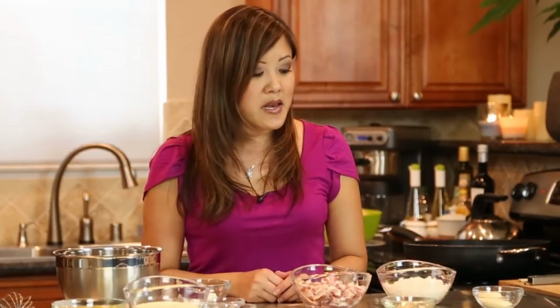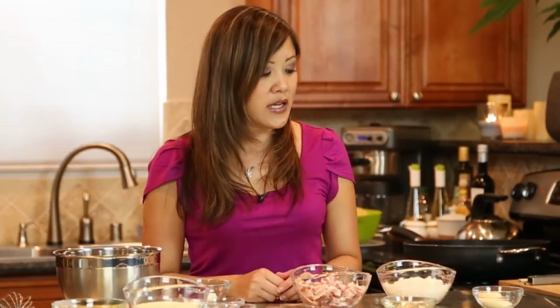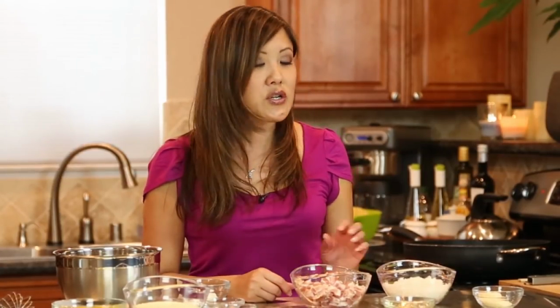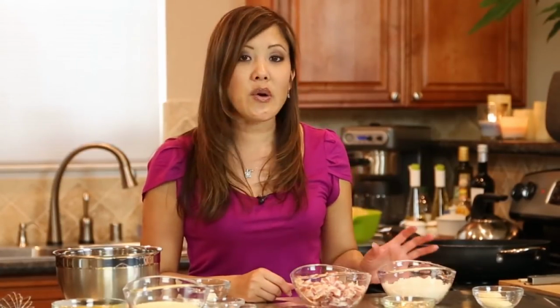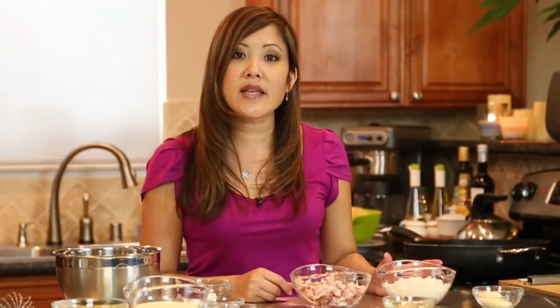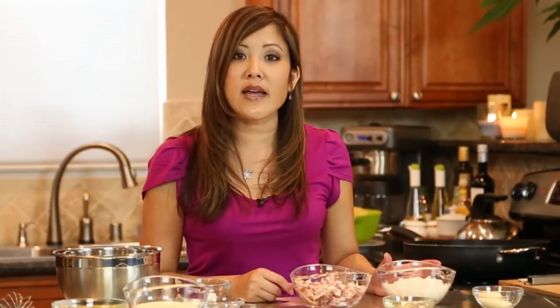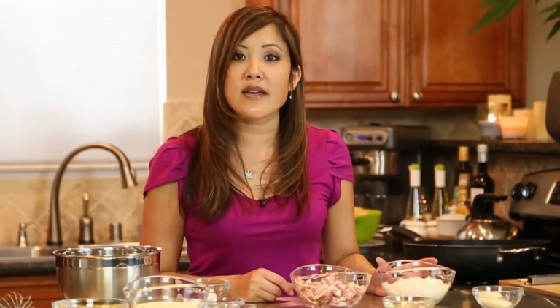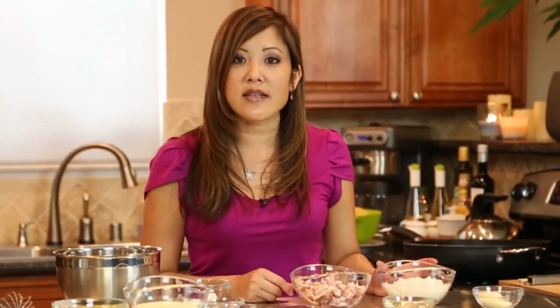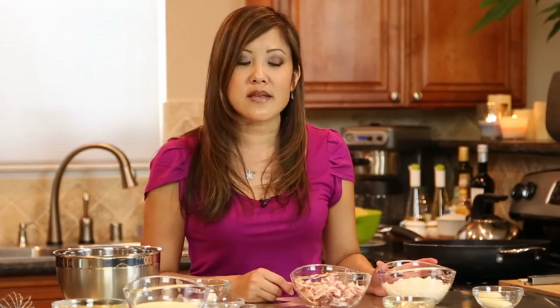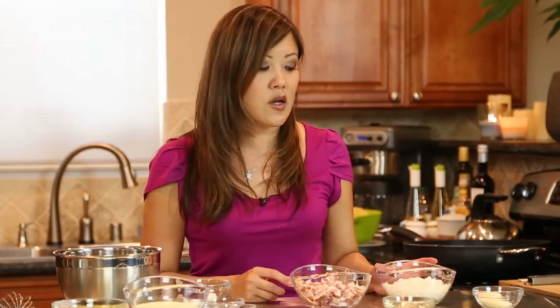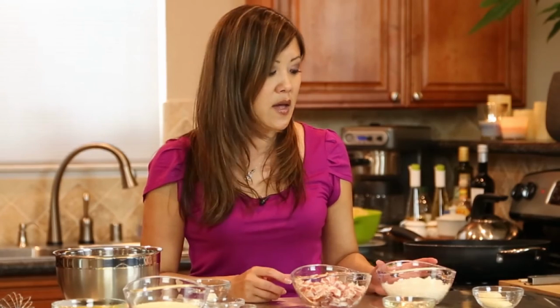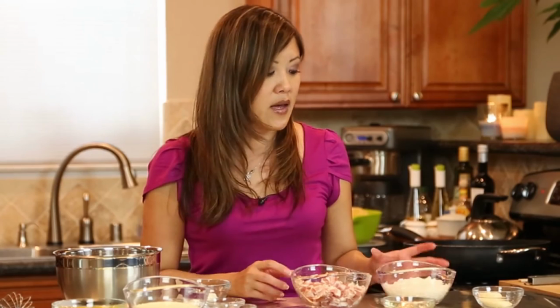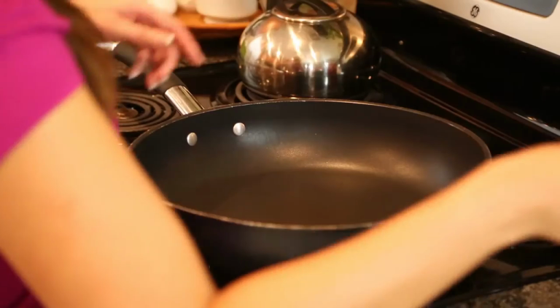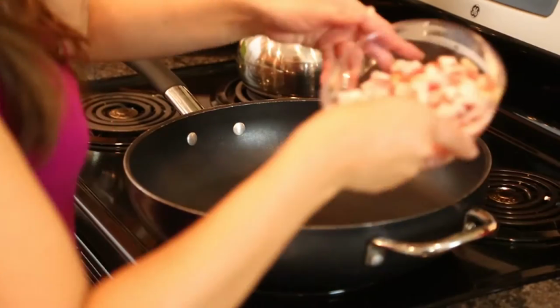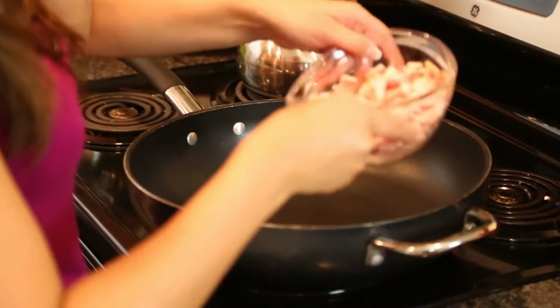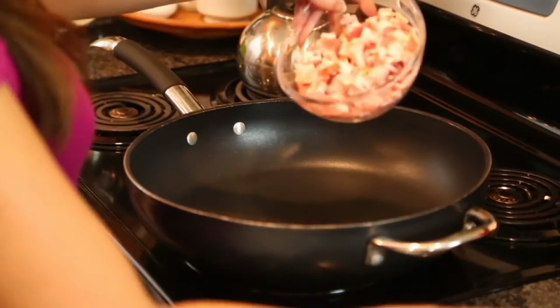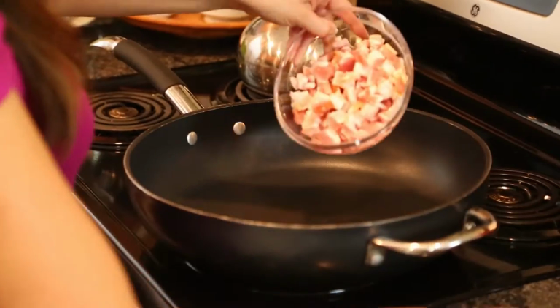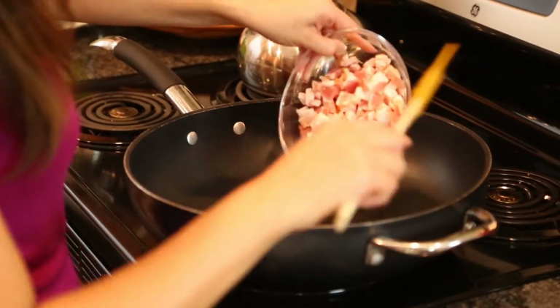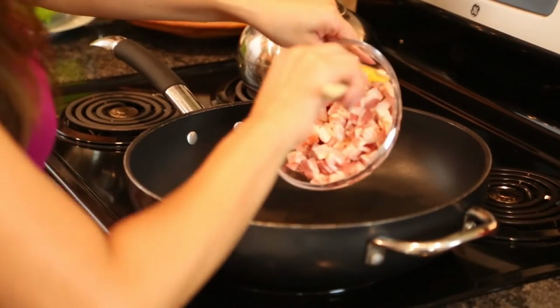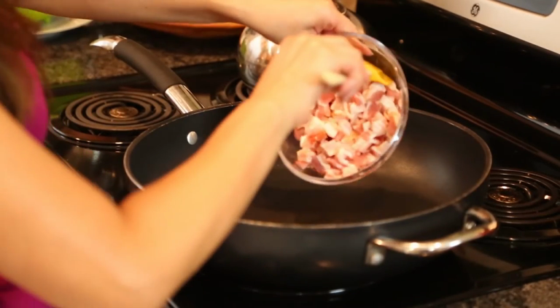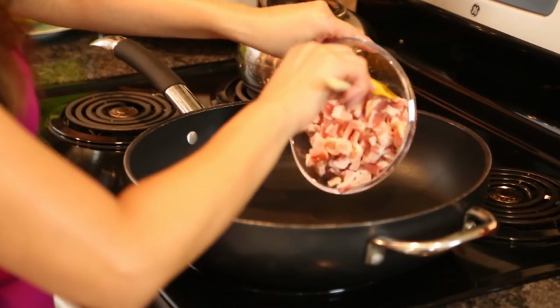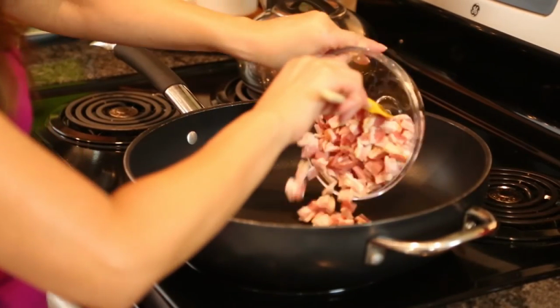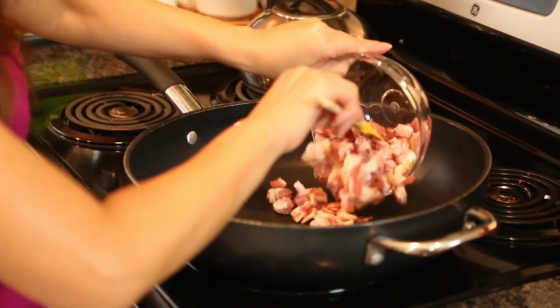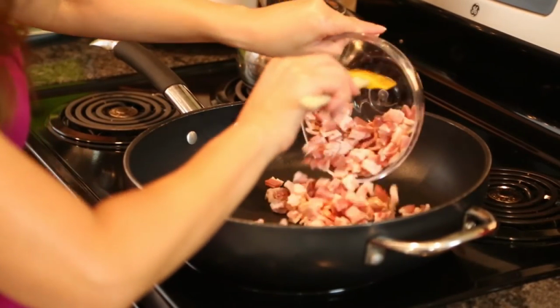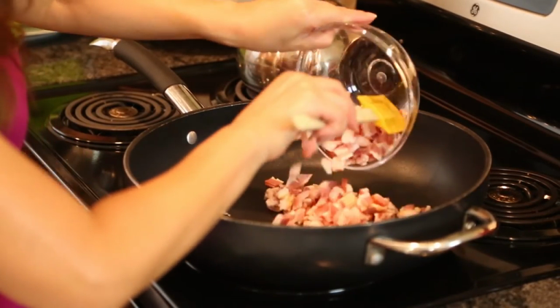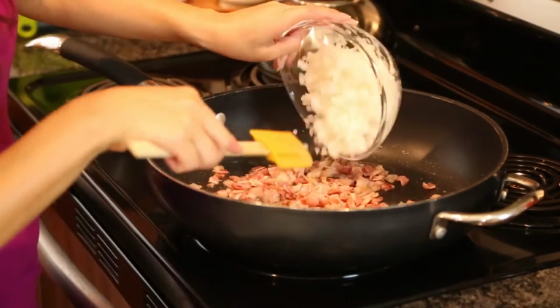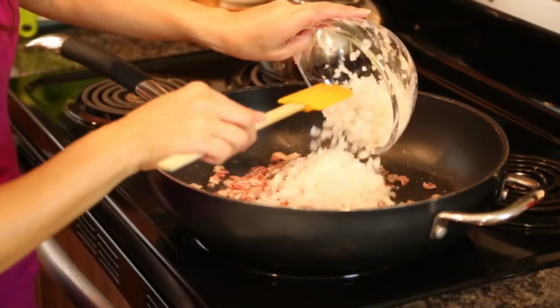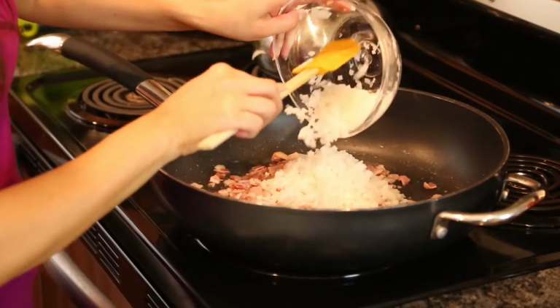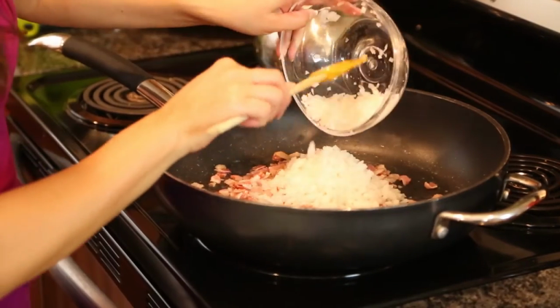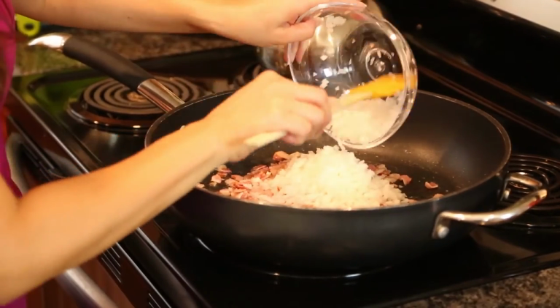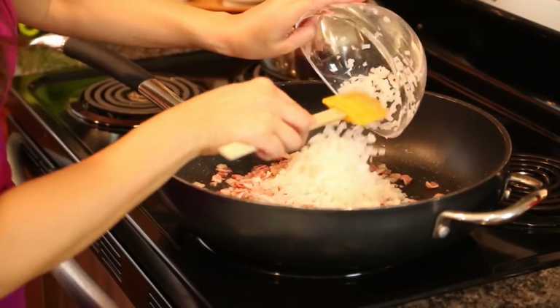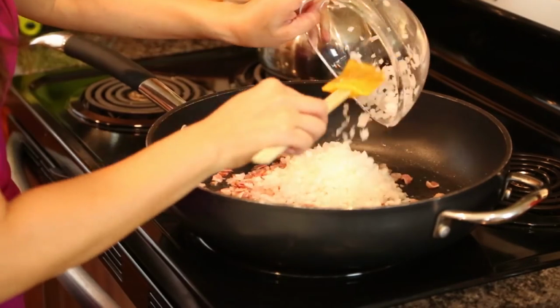Next you're going to go ahead and get a nice sauté pan, nice and hot. You're going to add your onions and your bacon and go ahead and cook that up.